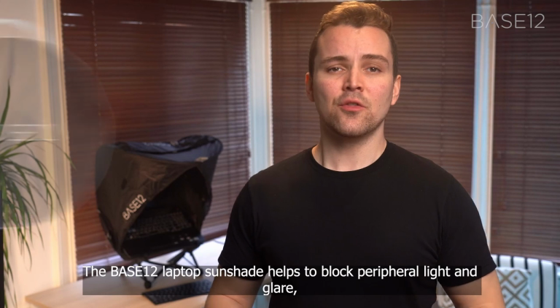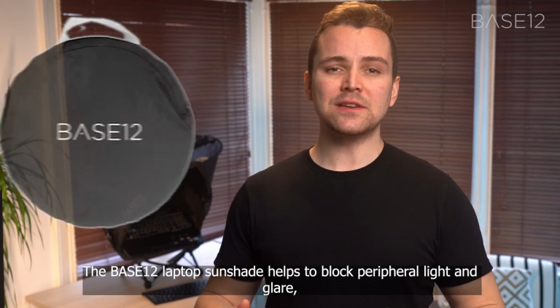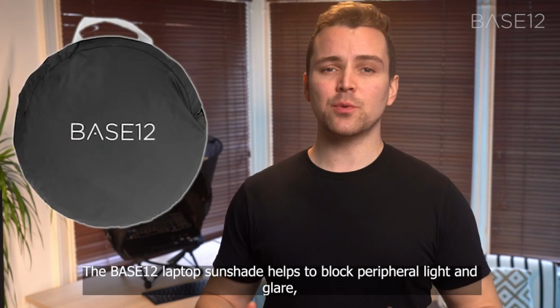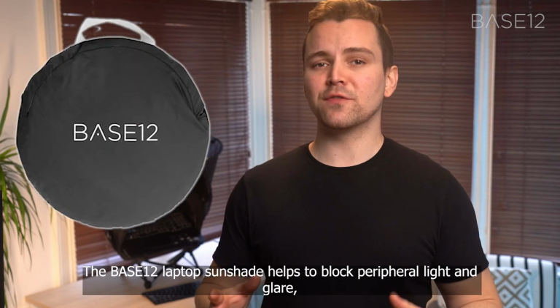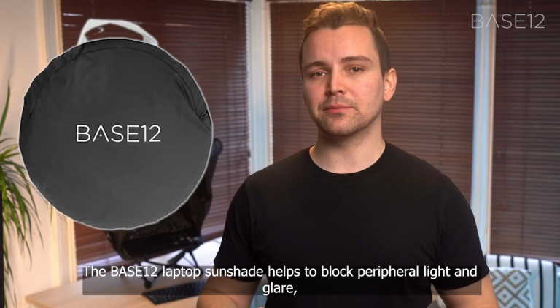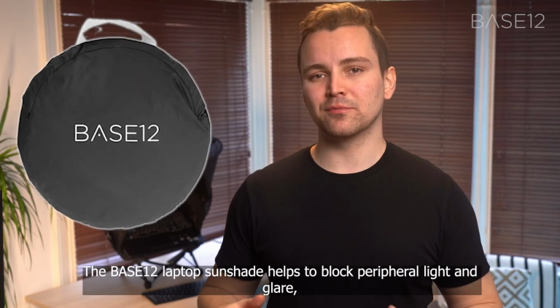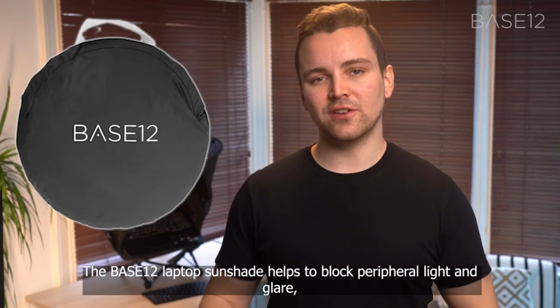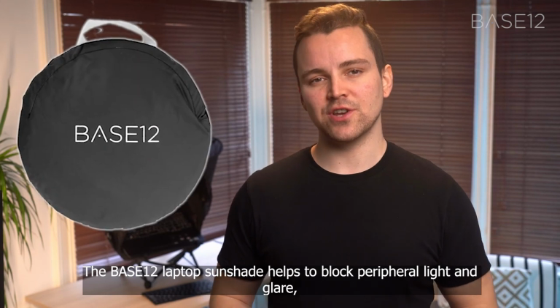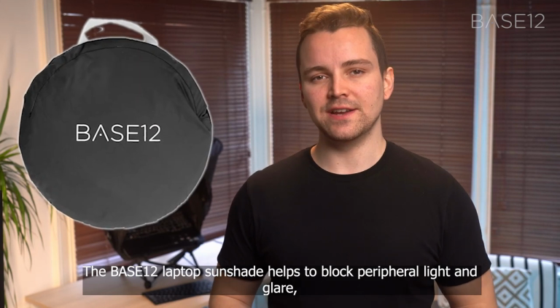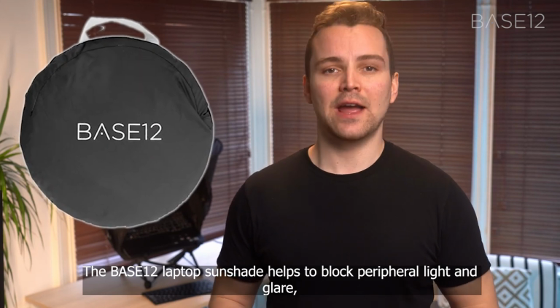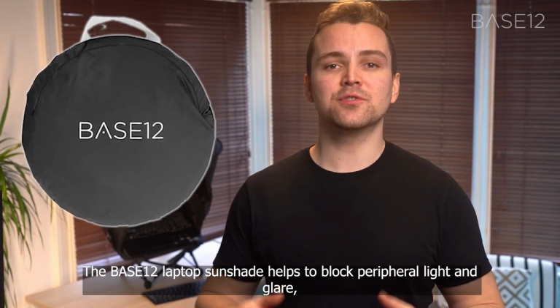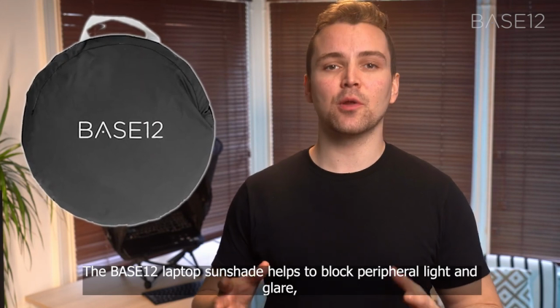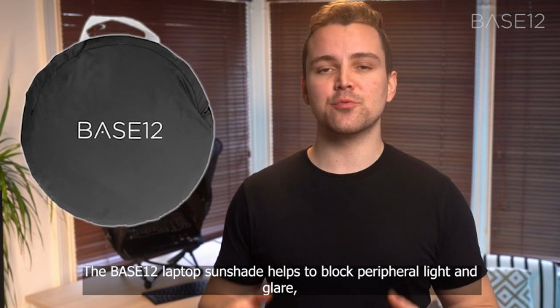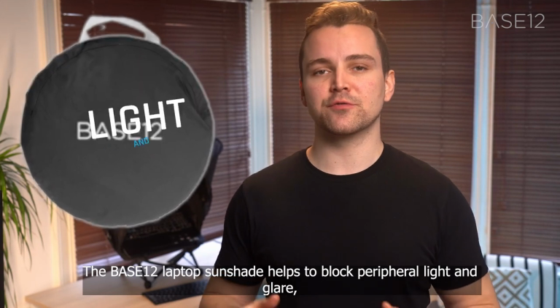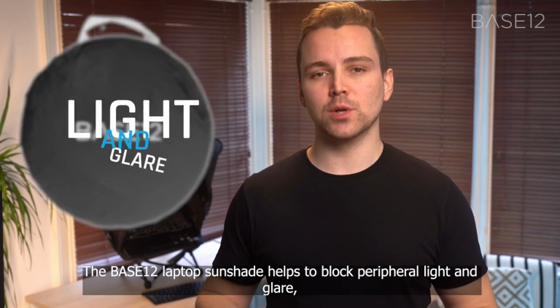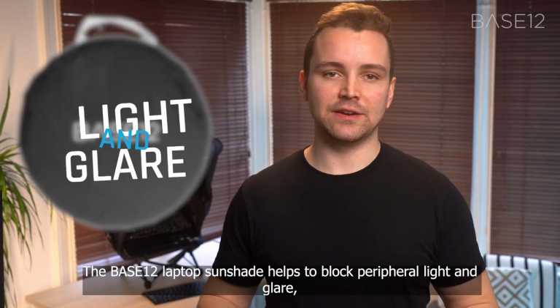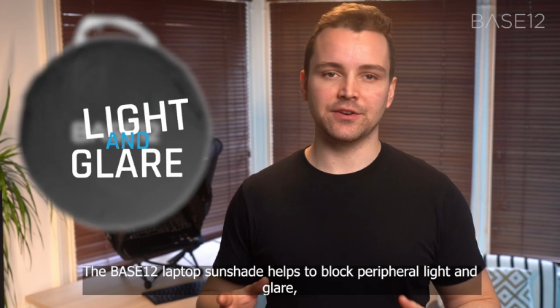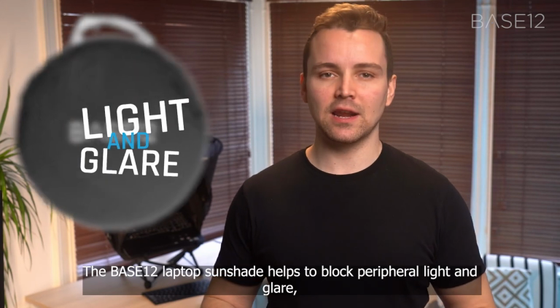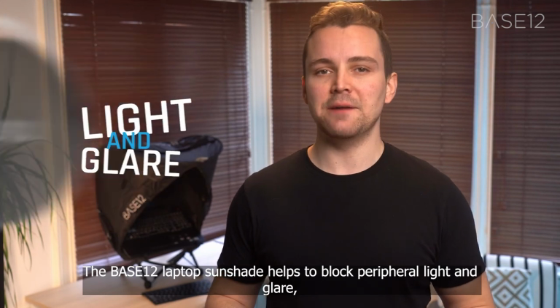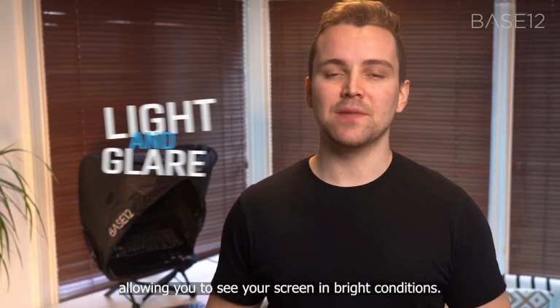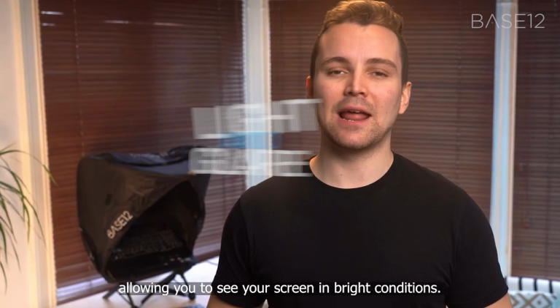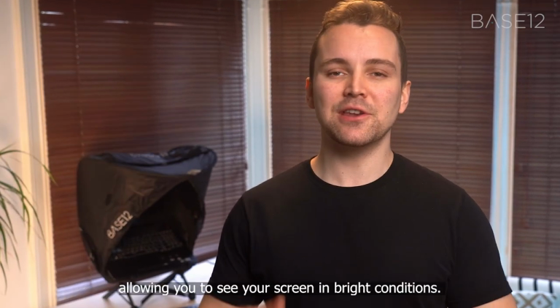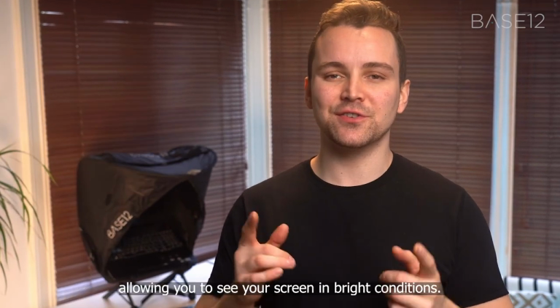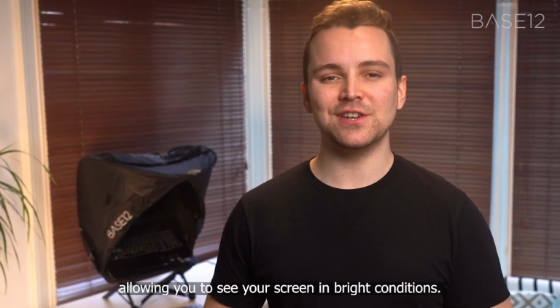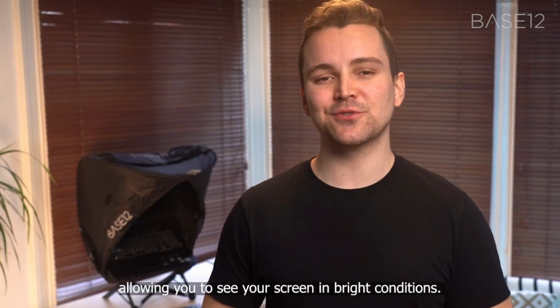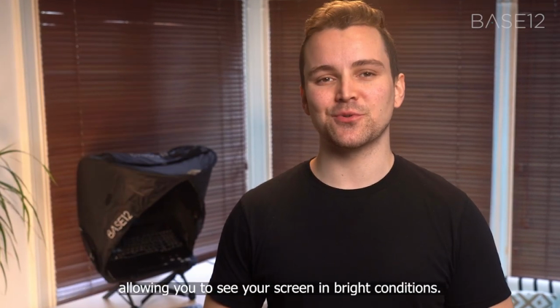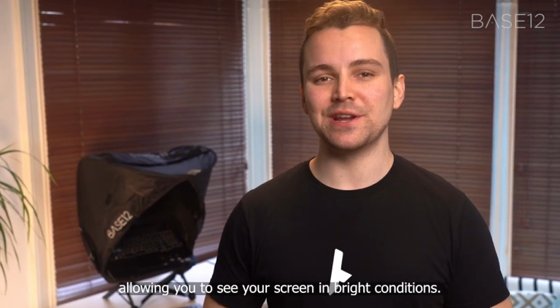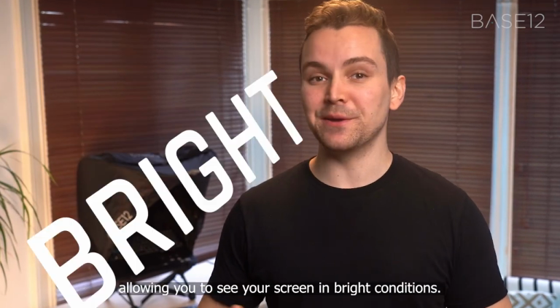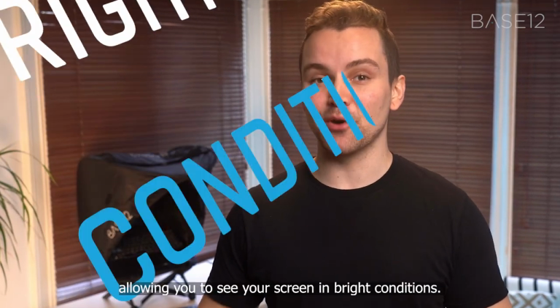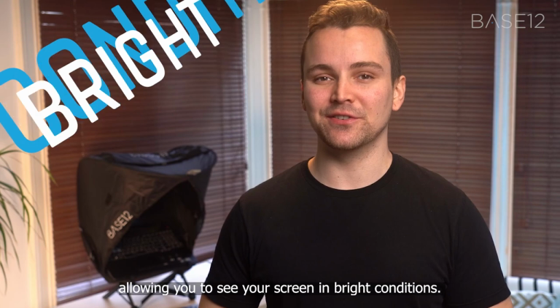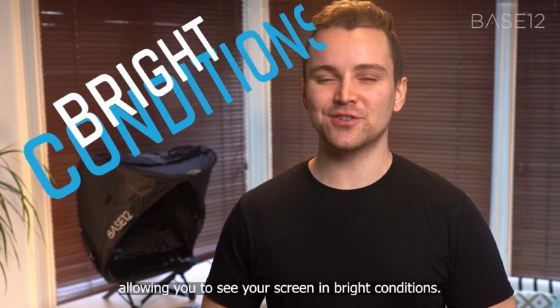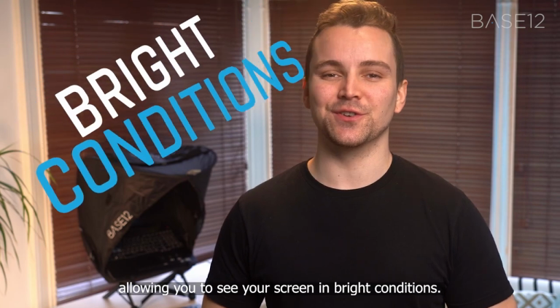The Base12 laptop's sunshade helps to block peripheral light and glare, allowing you to see your screen in bright conditions.